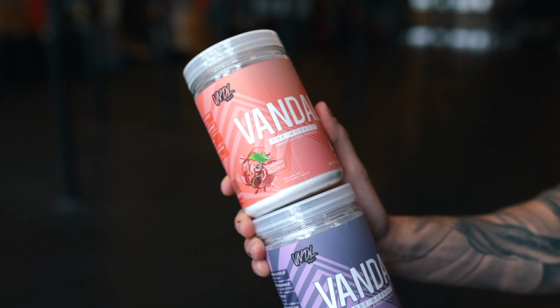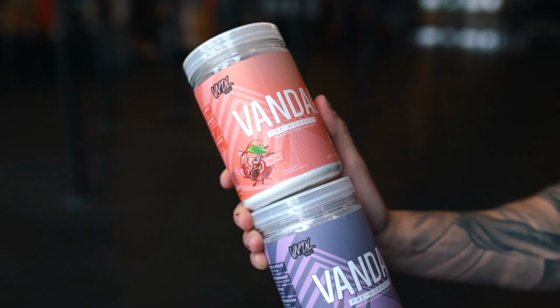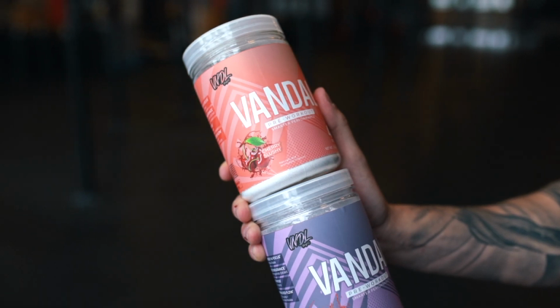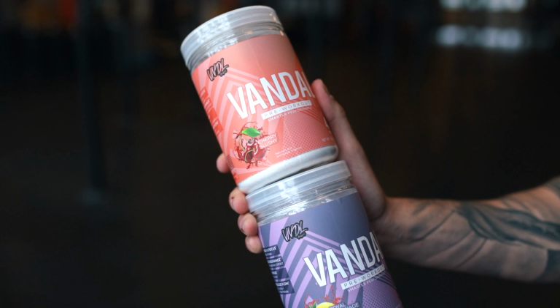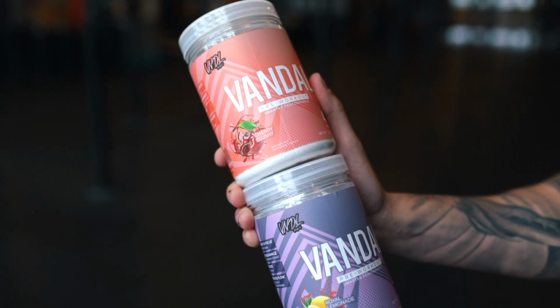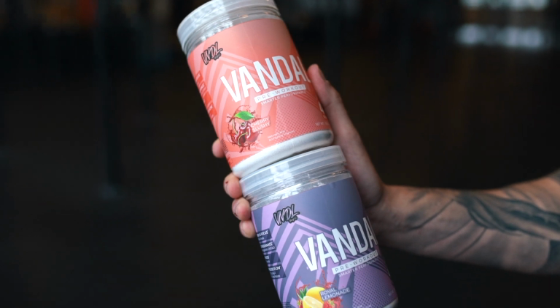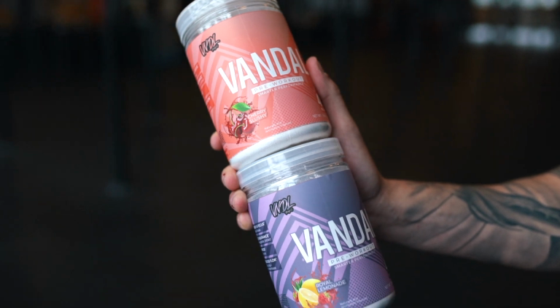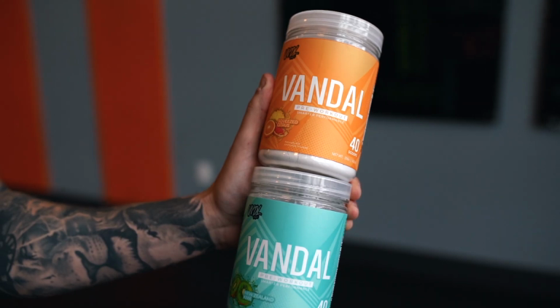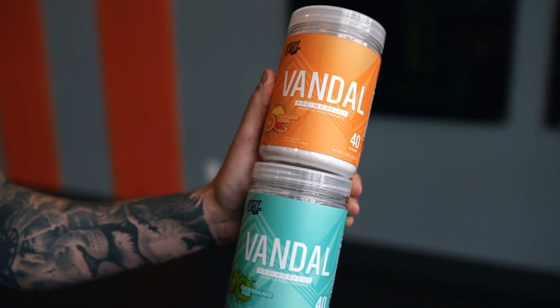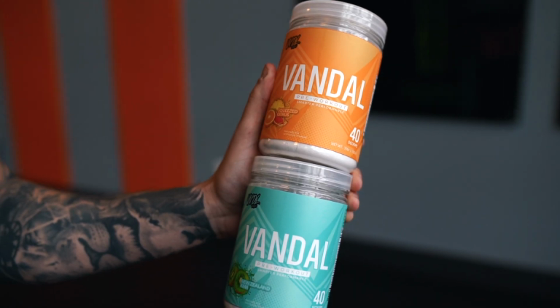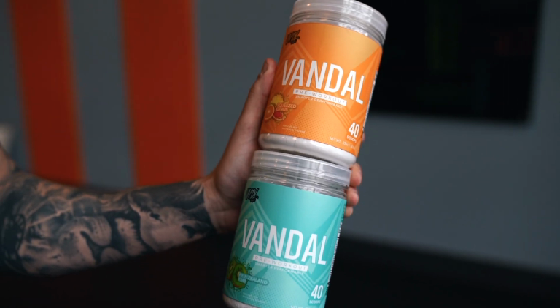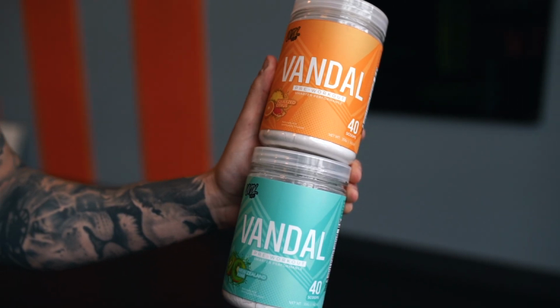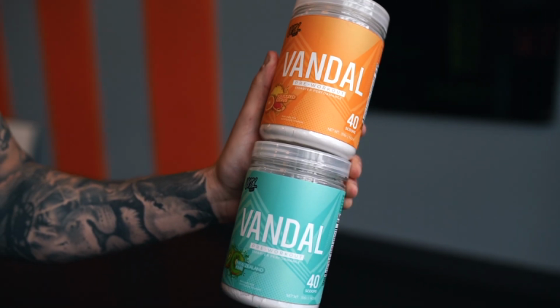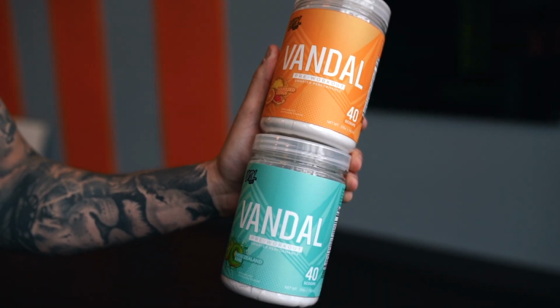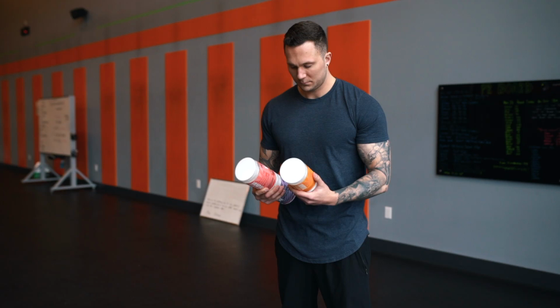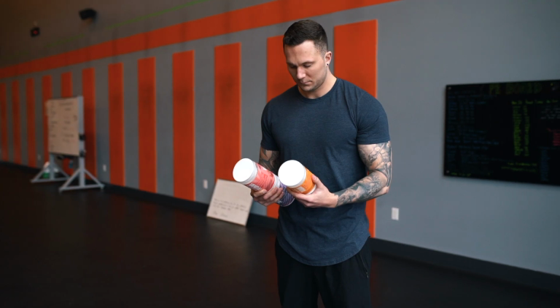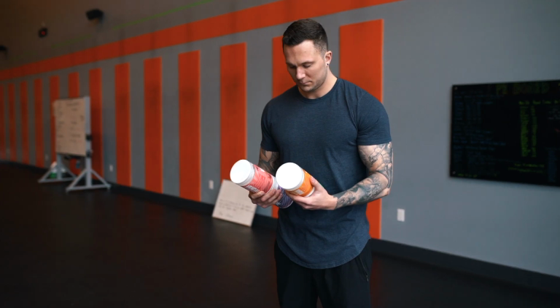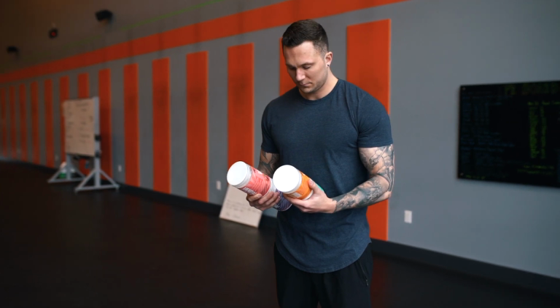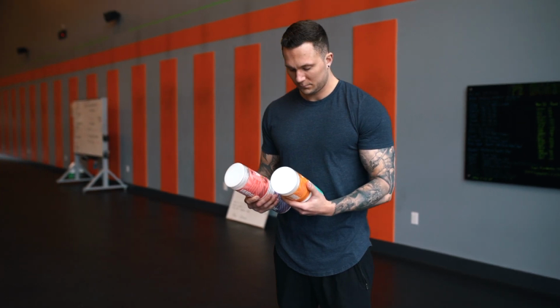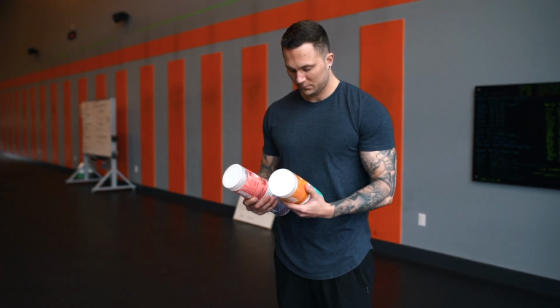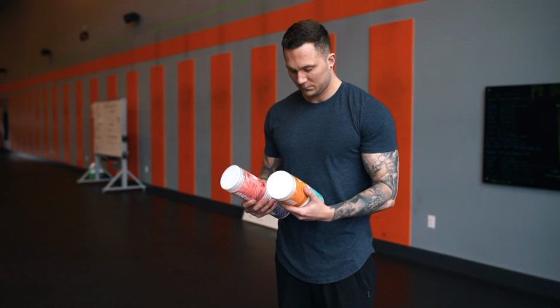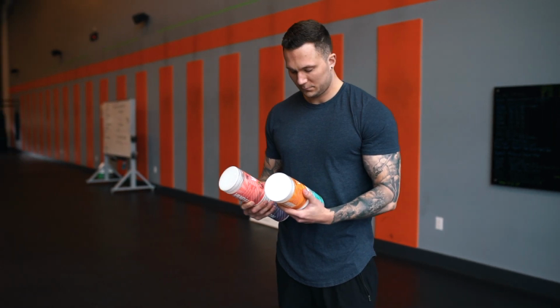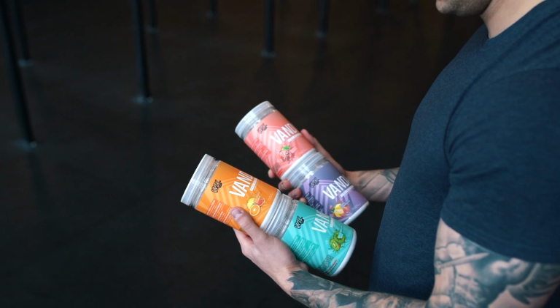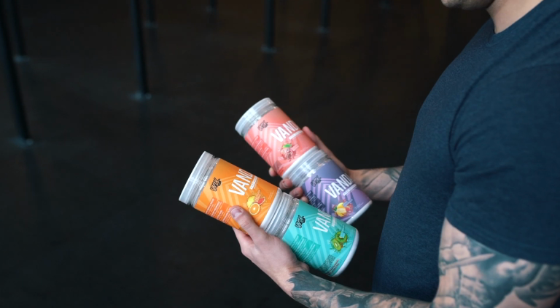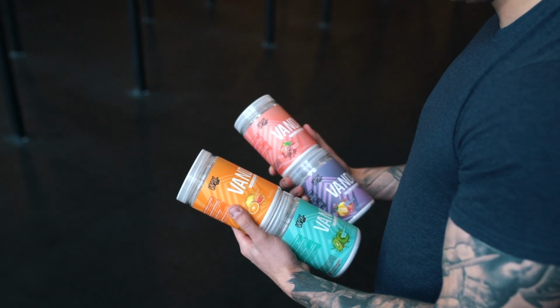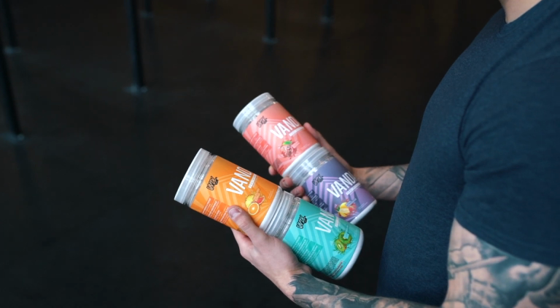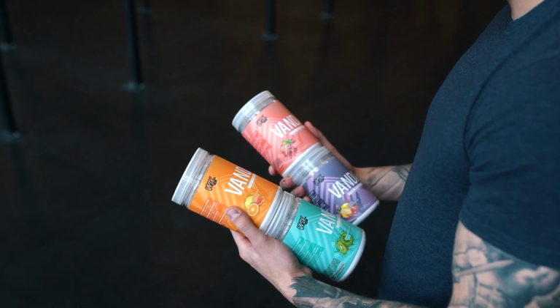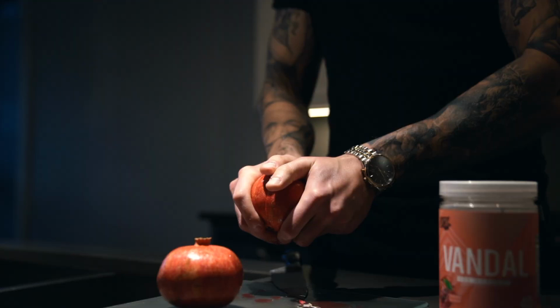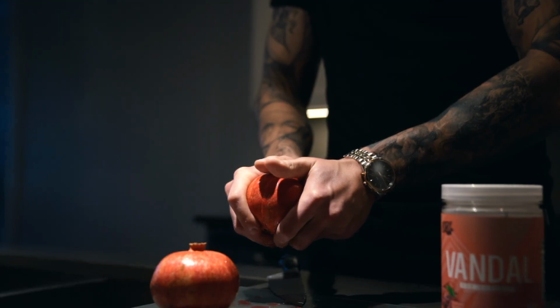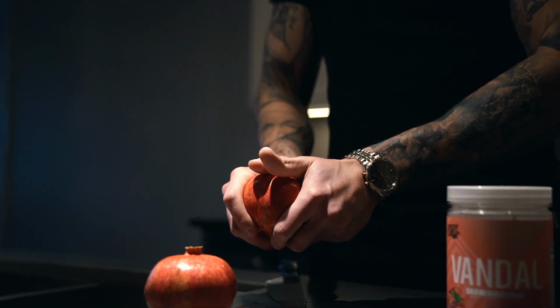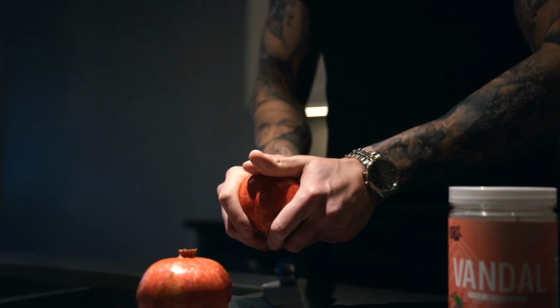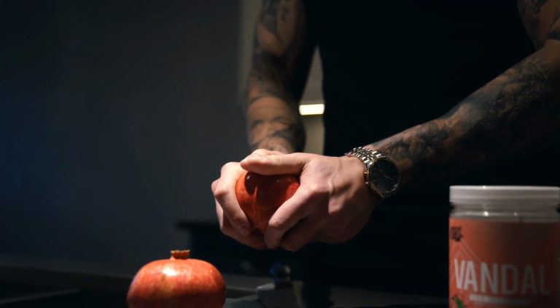Today we are presenting one of my personal favorite ingredients, and it's one that you probably haven't seen in any supplements before: pomegranate extract.